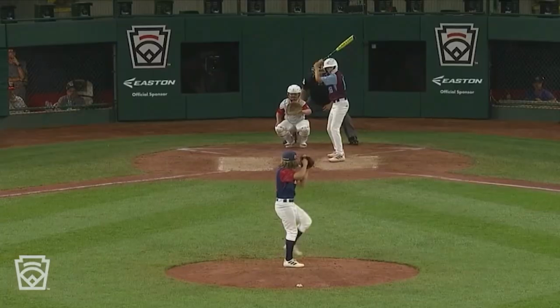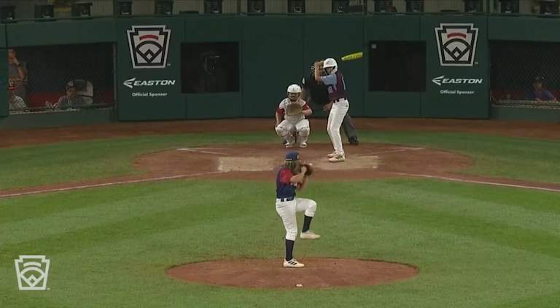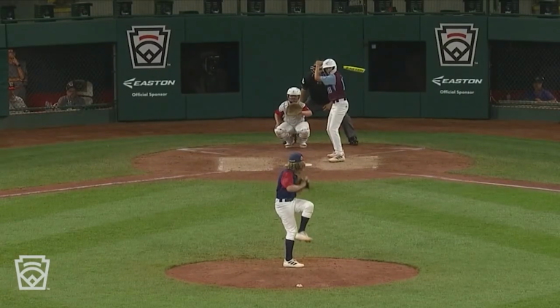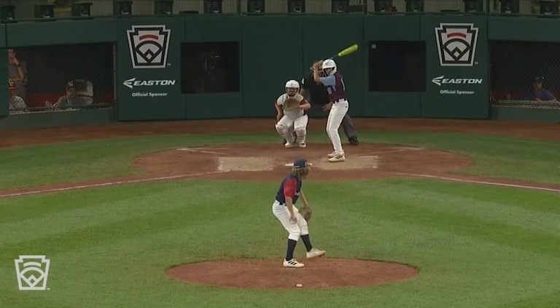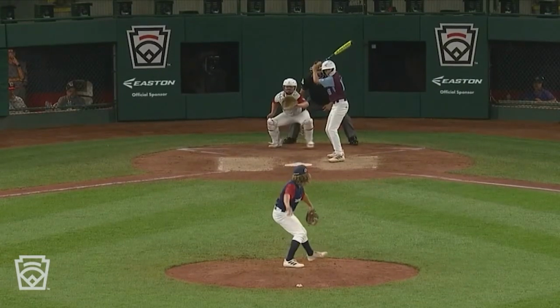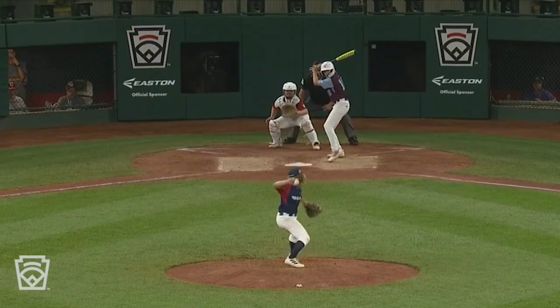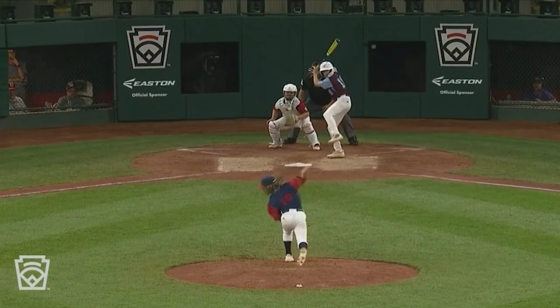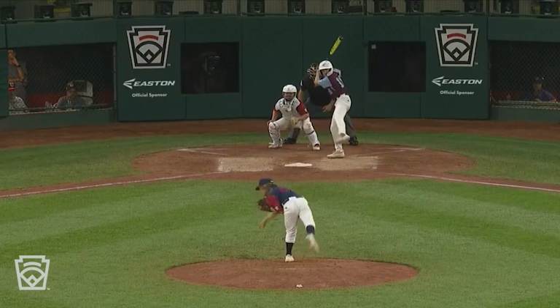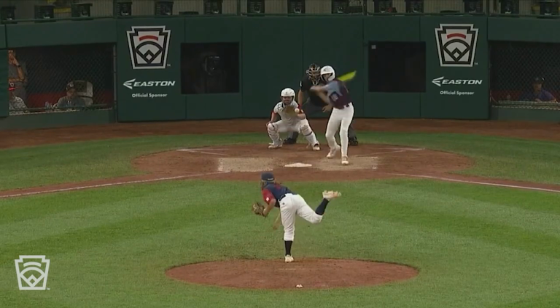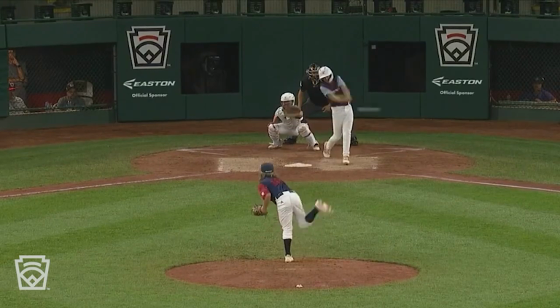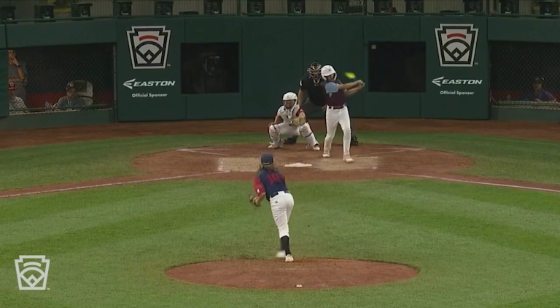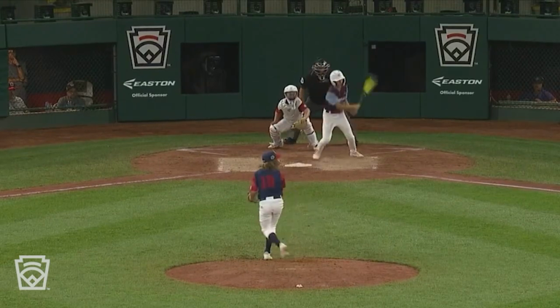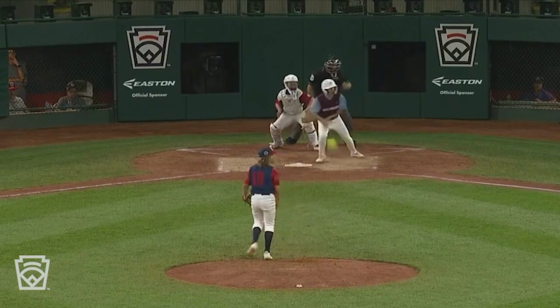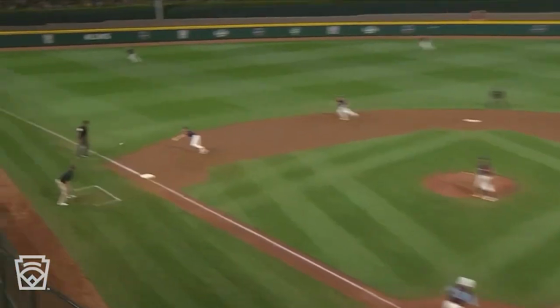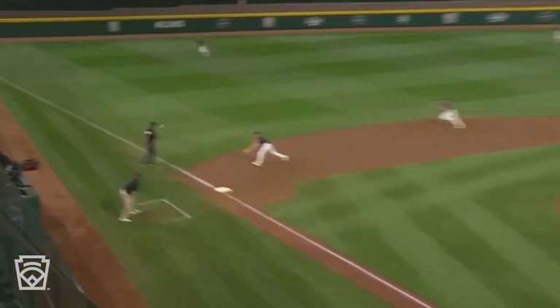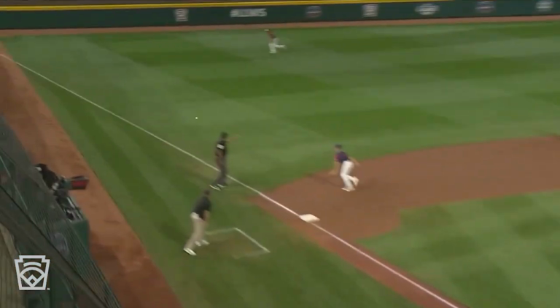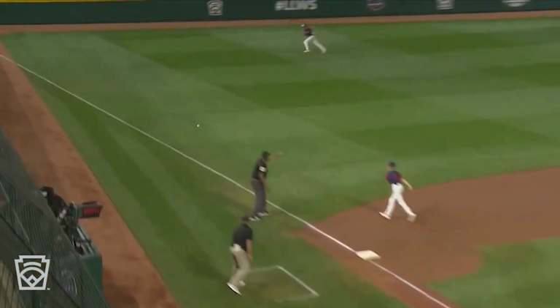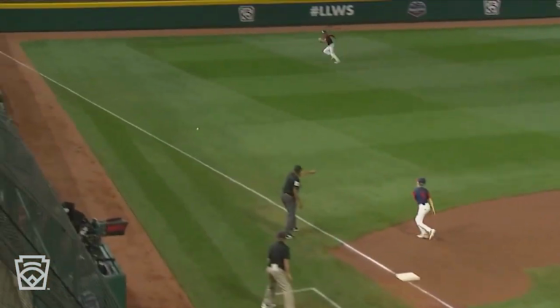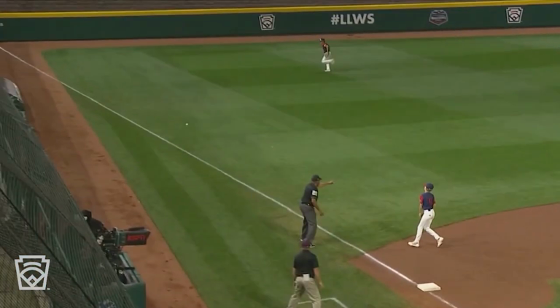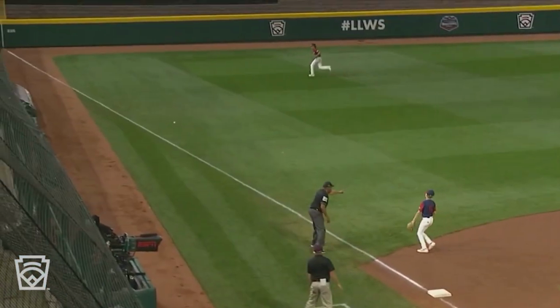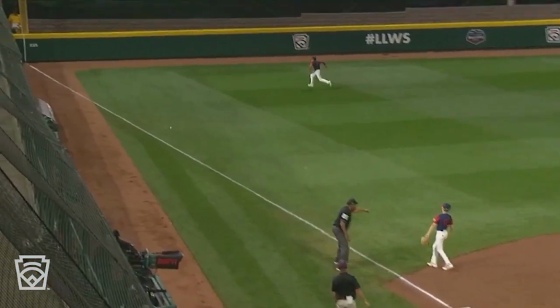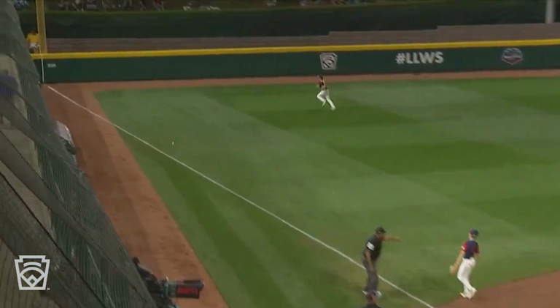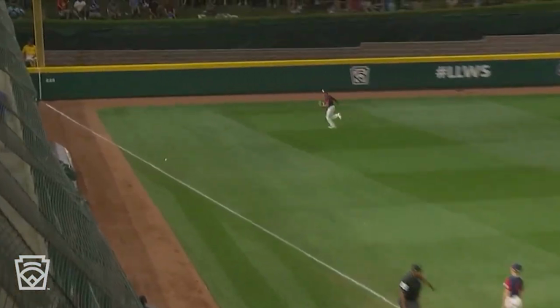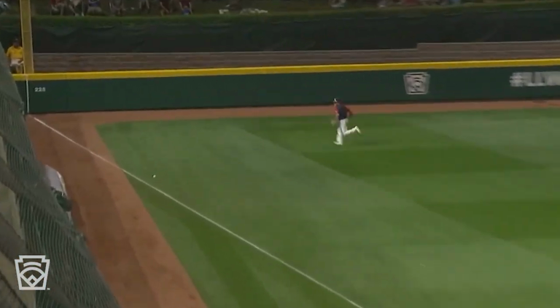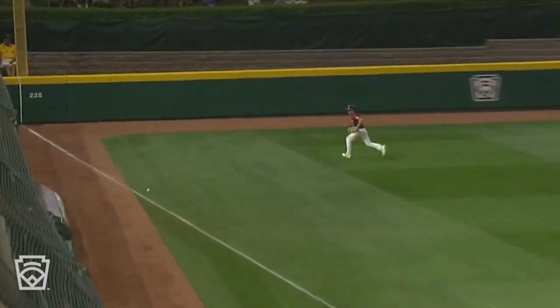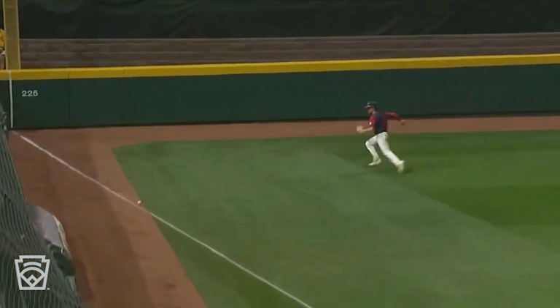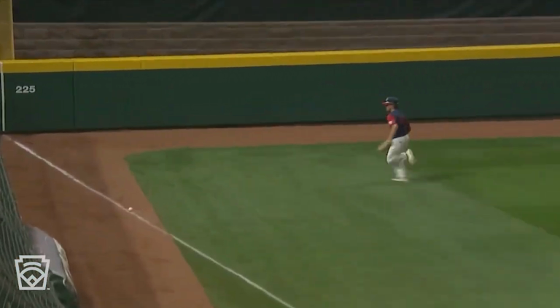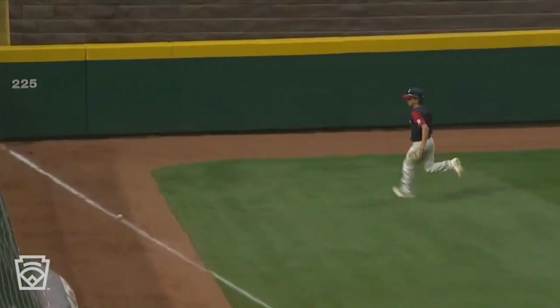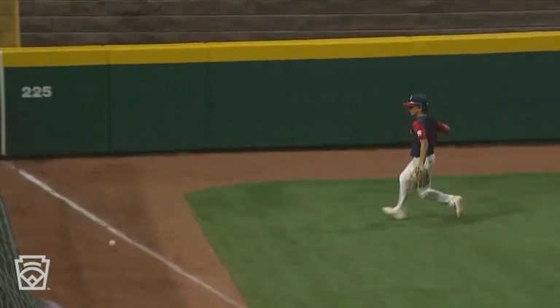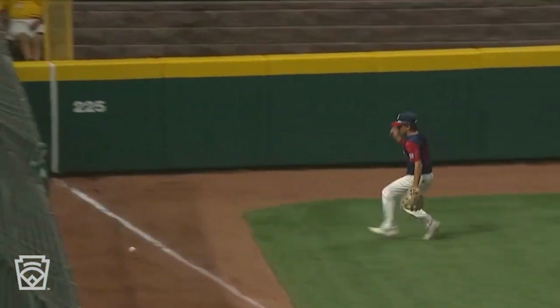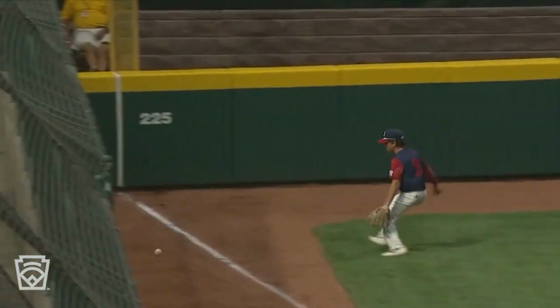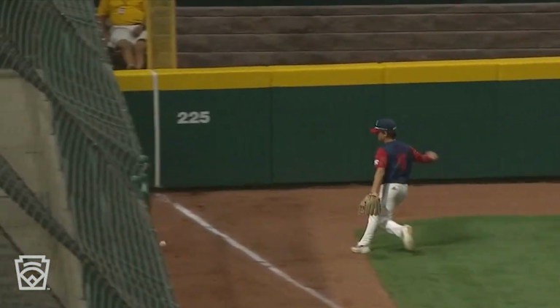More innings than anybody else. Struck out more. That's a hard hit — fair ball, off the bat of Jaden Murphy.